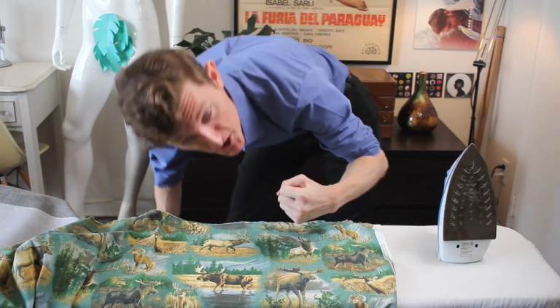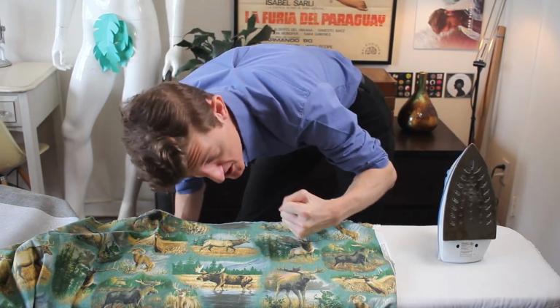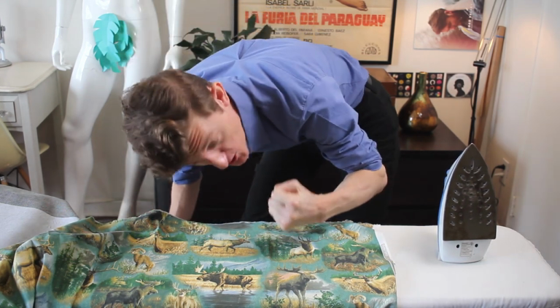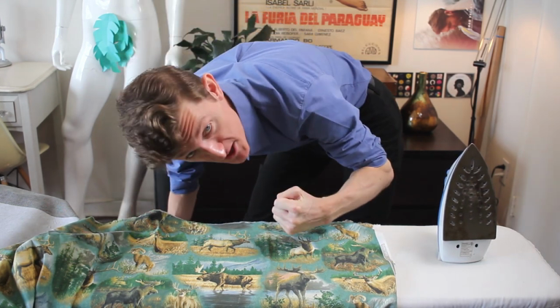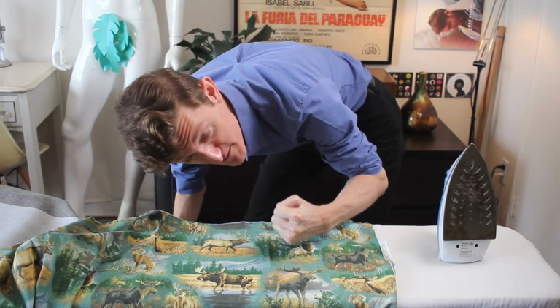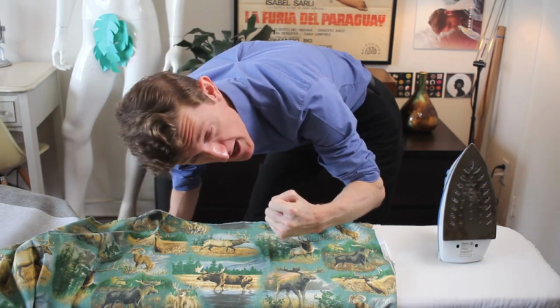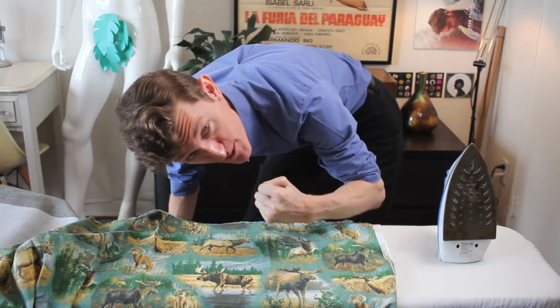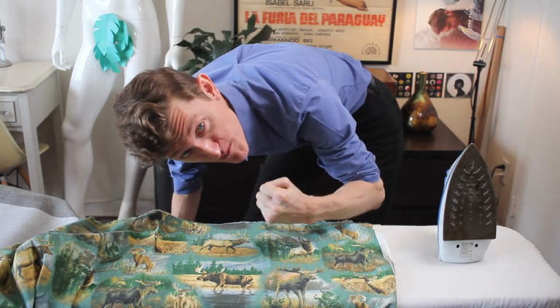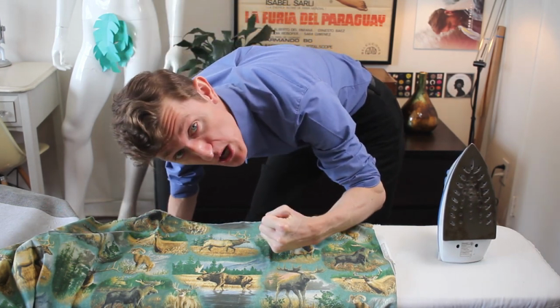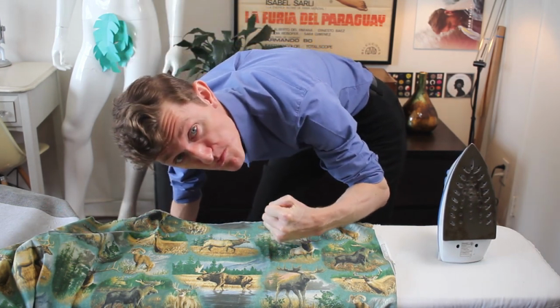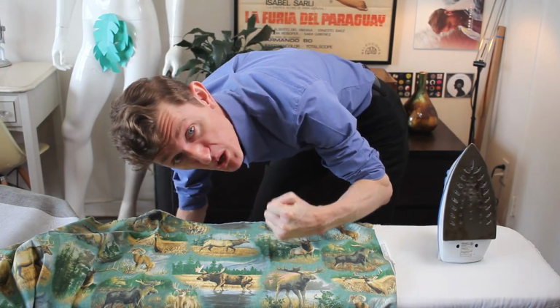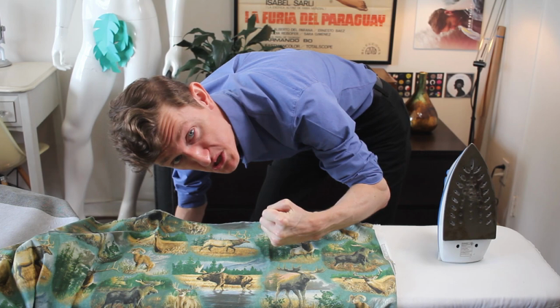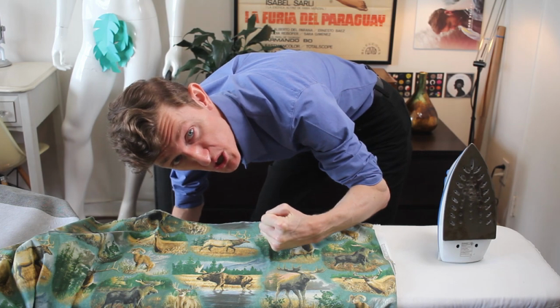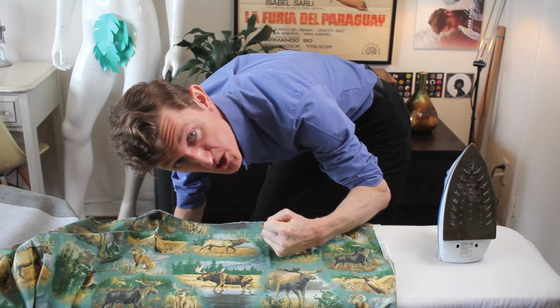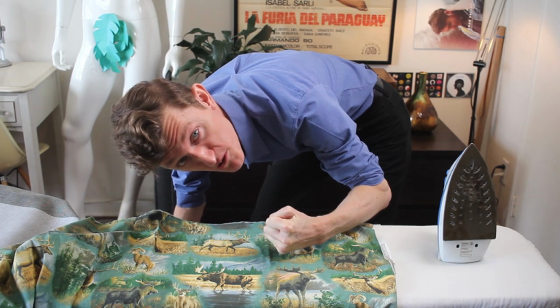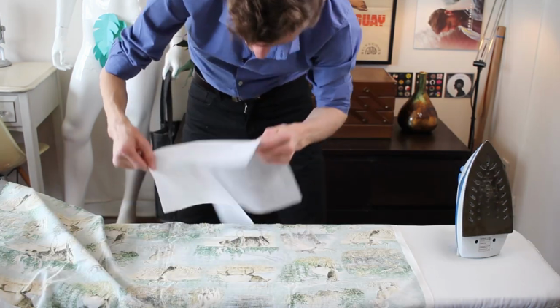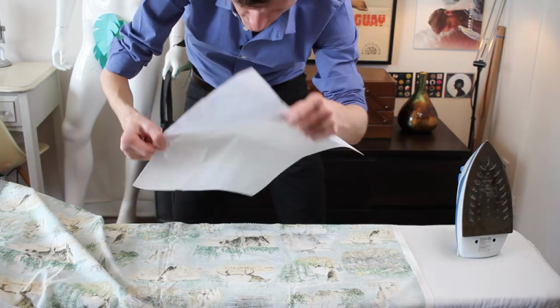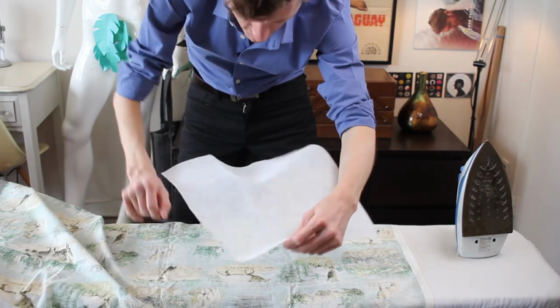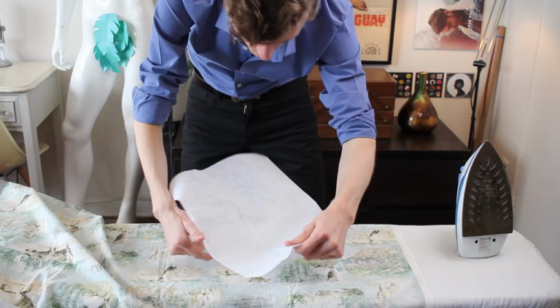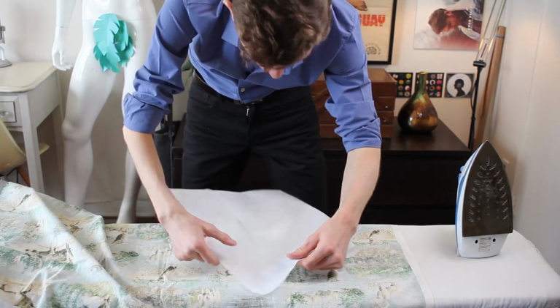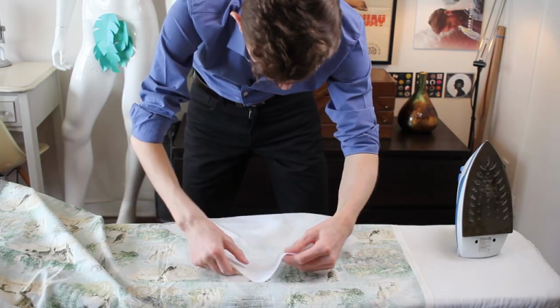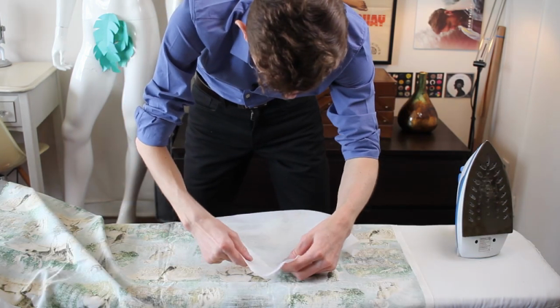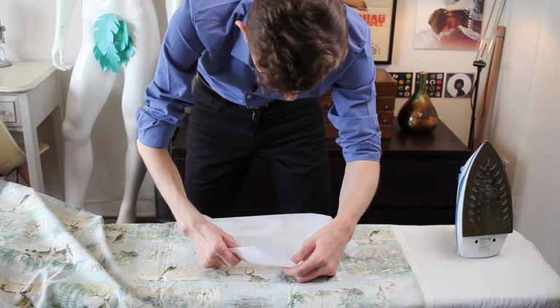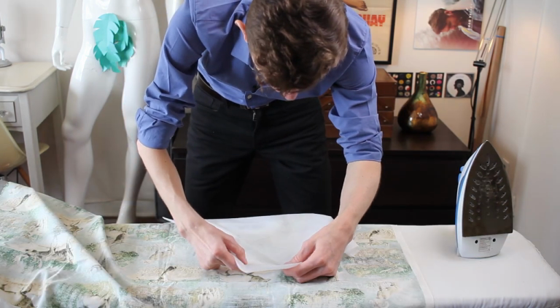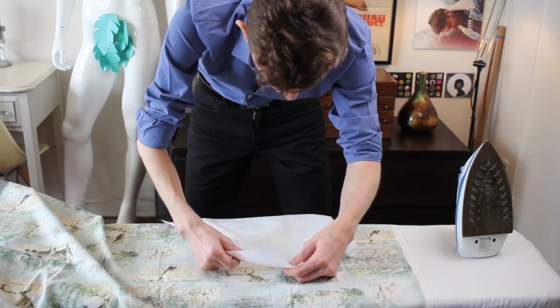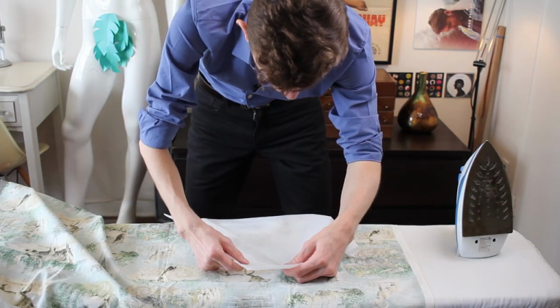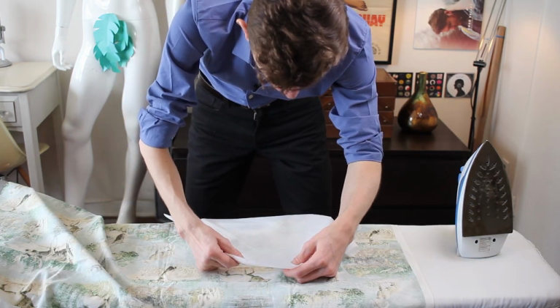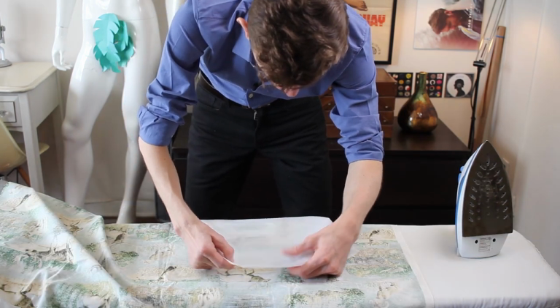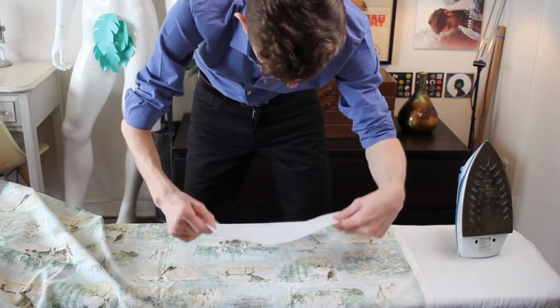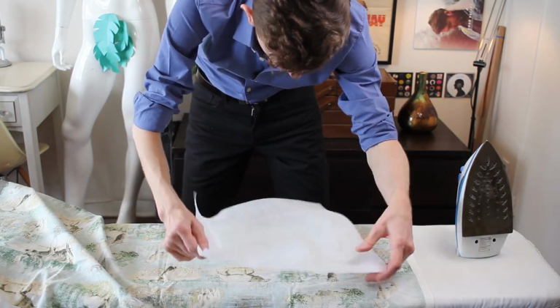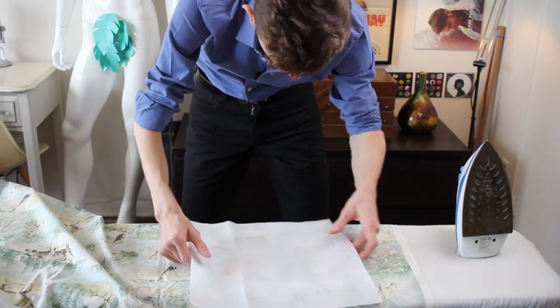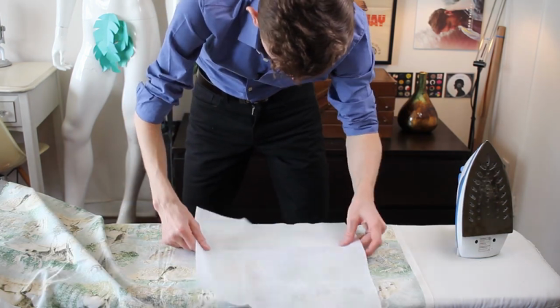I've got a toiletry bag, but I'm masculine. Where's the glued side? That's the glued side.